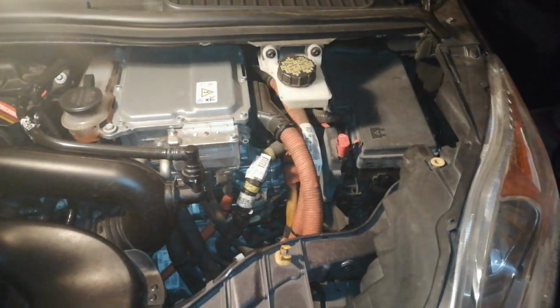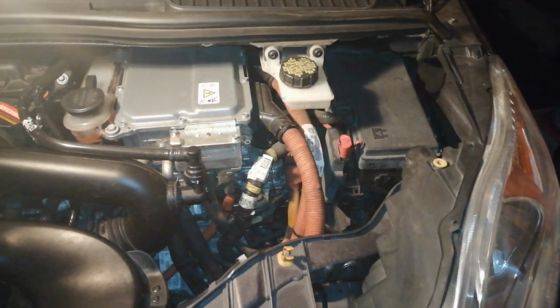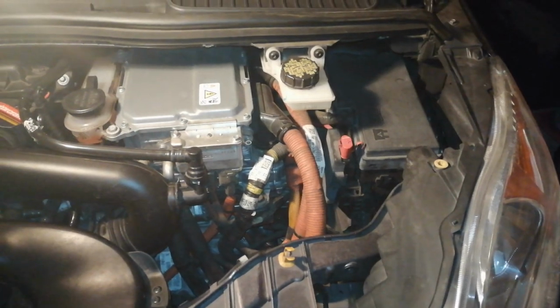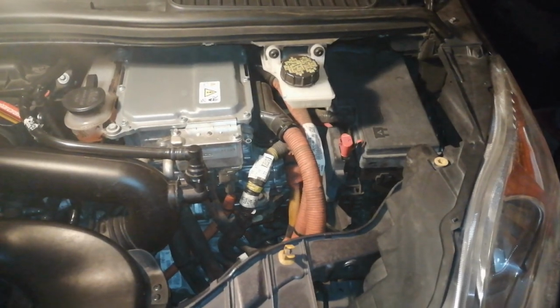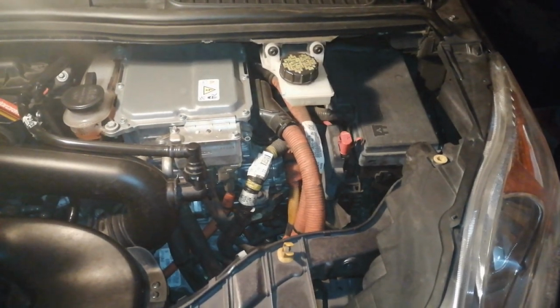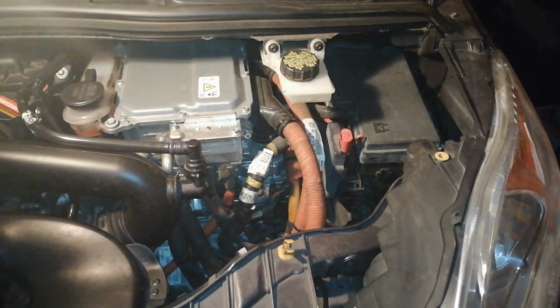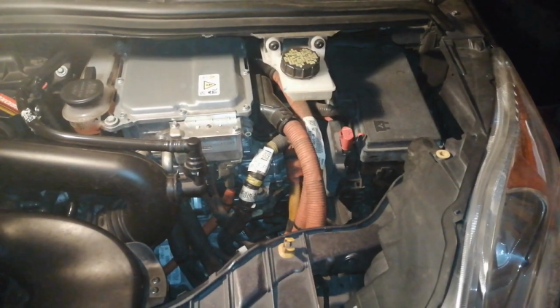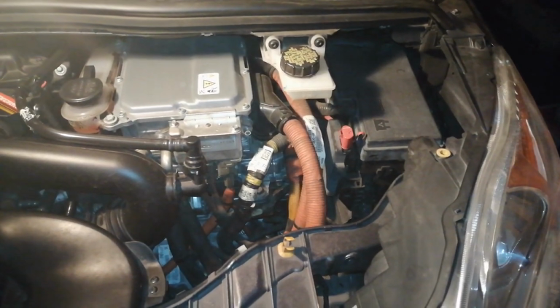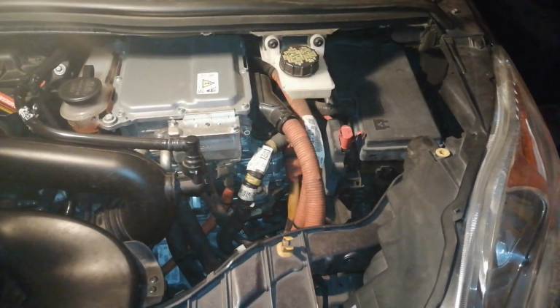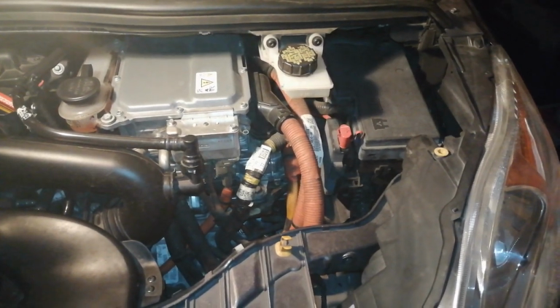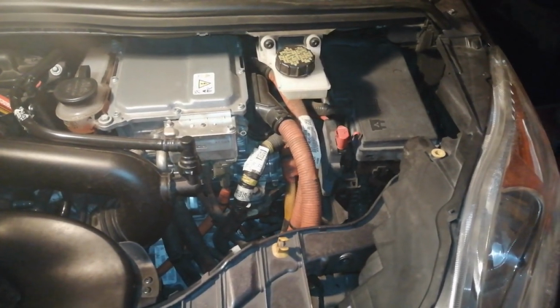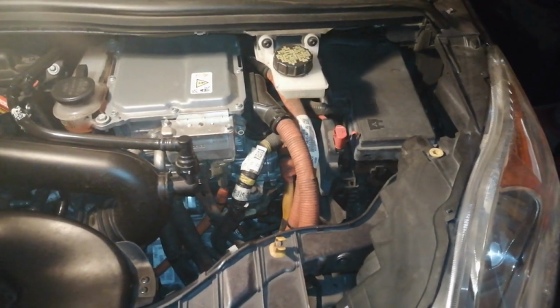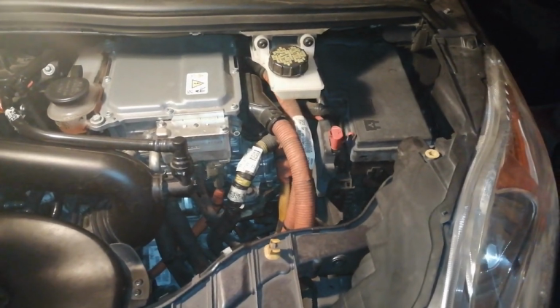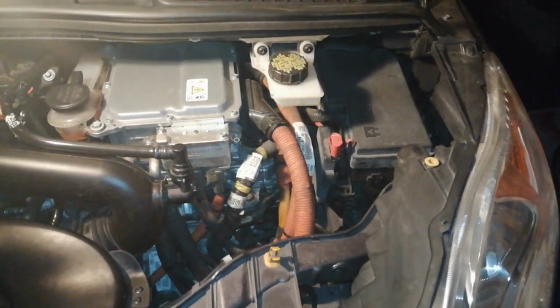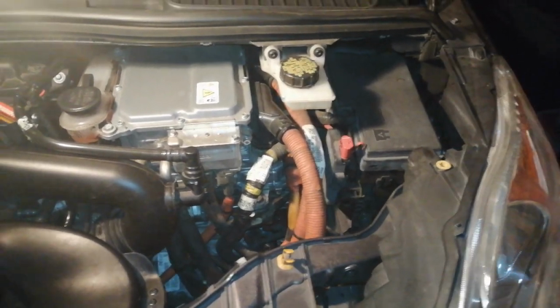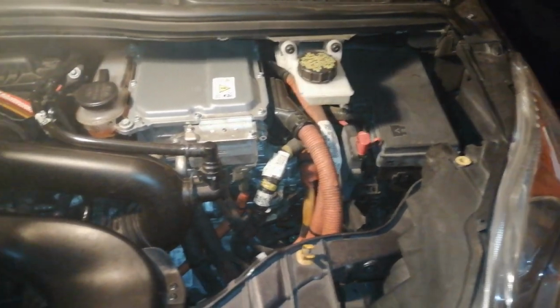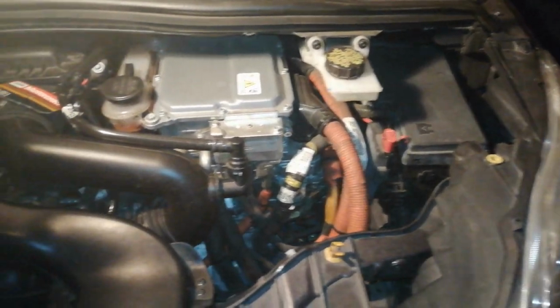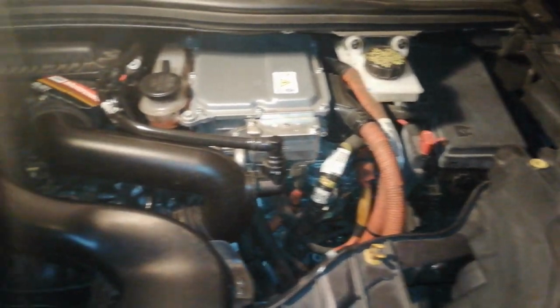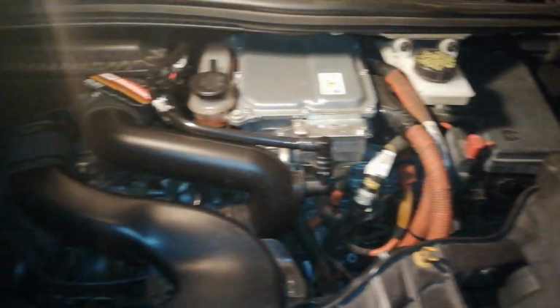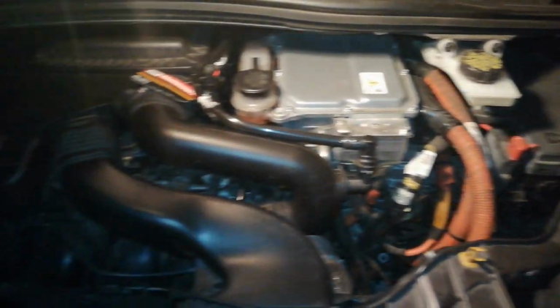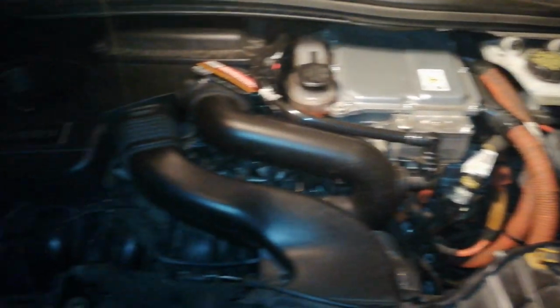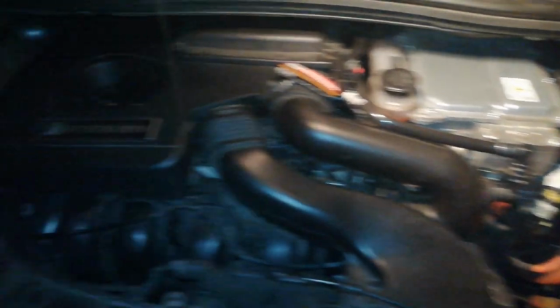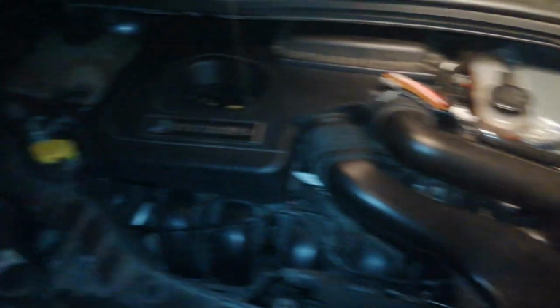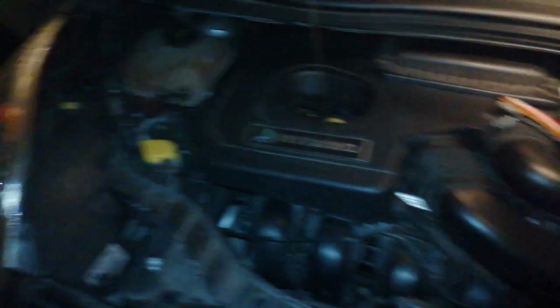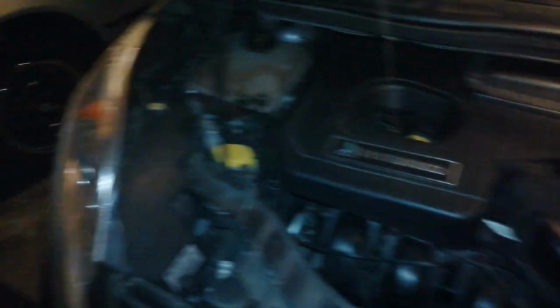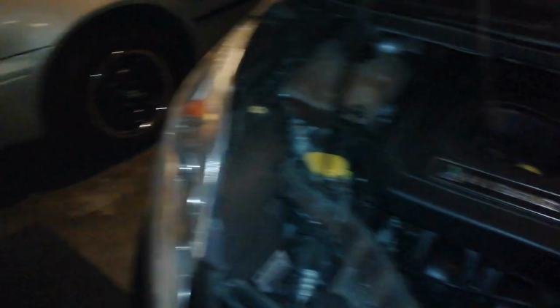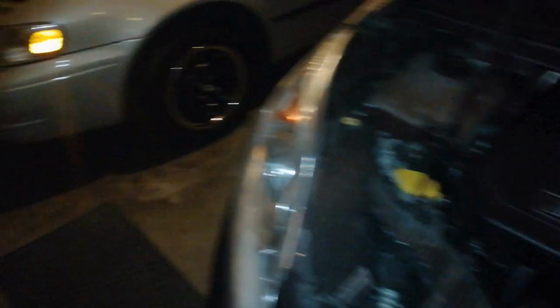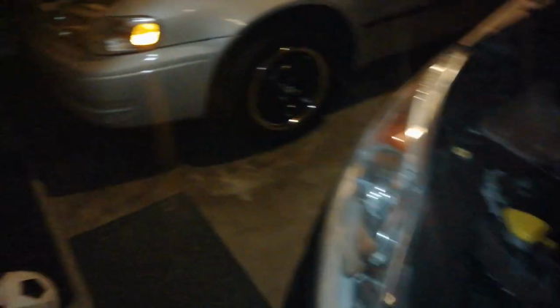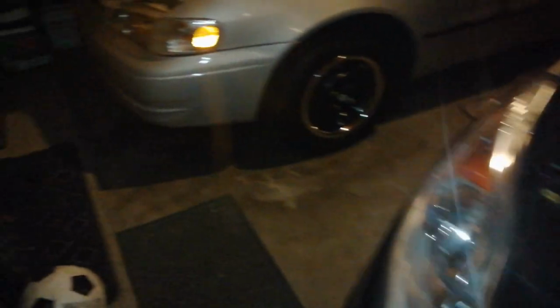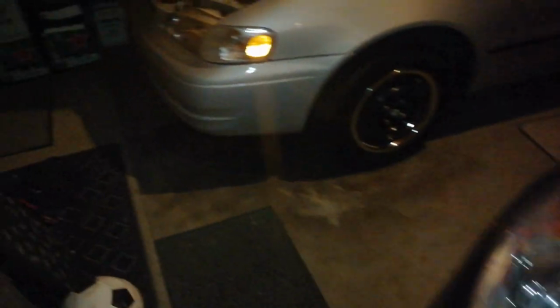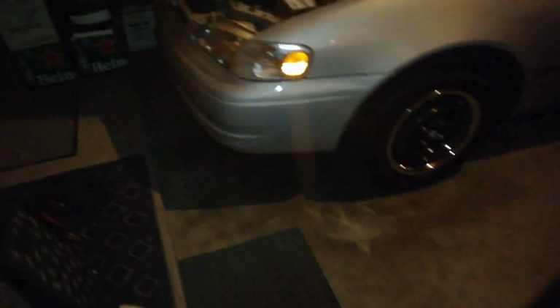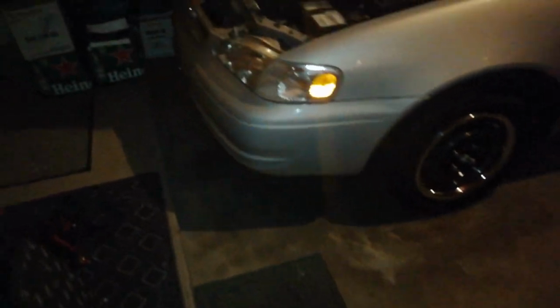Hi and welcome. How do you jump start your Ford Hybrid? Just watch this video.